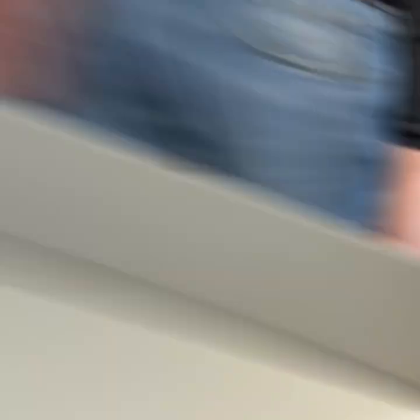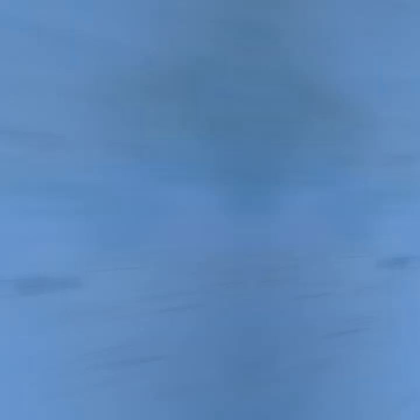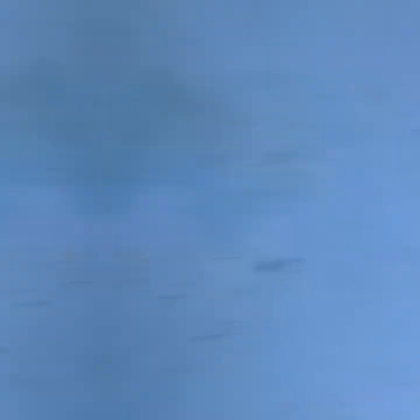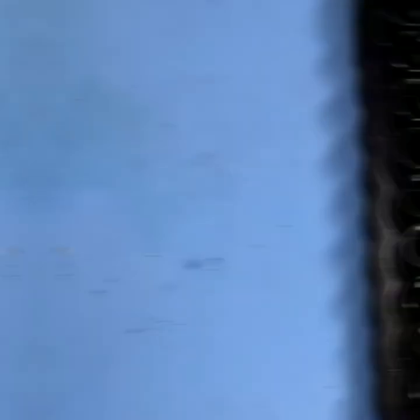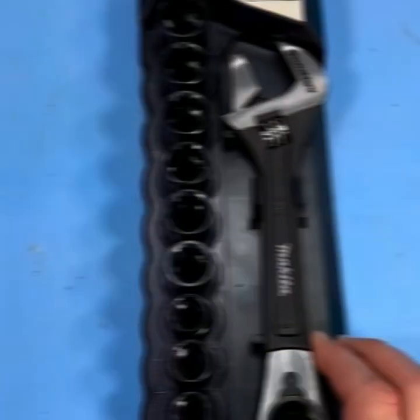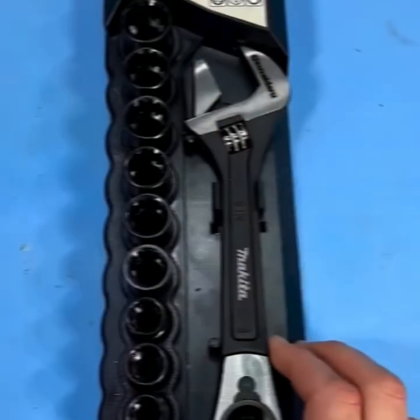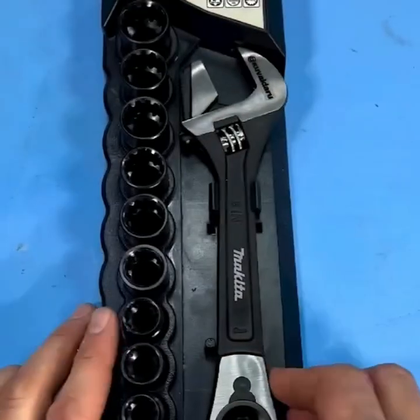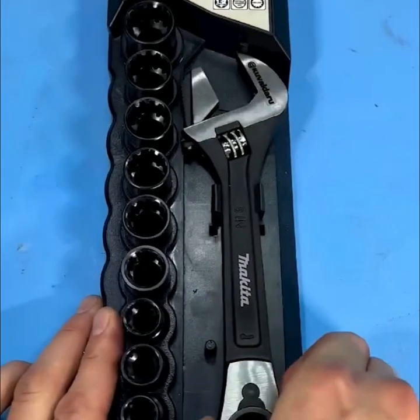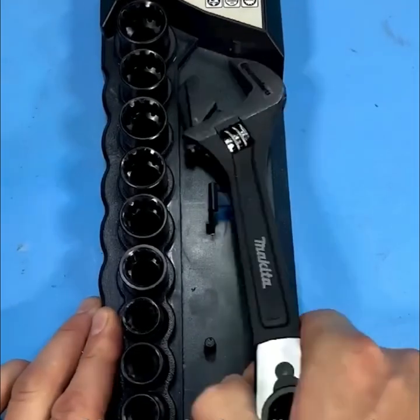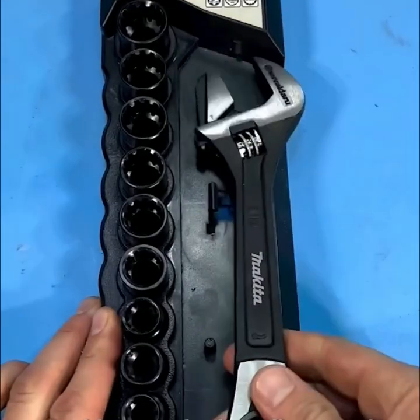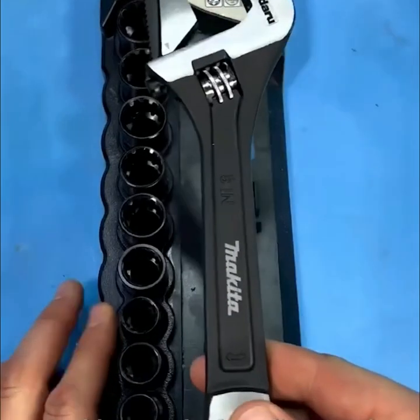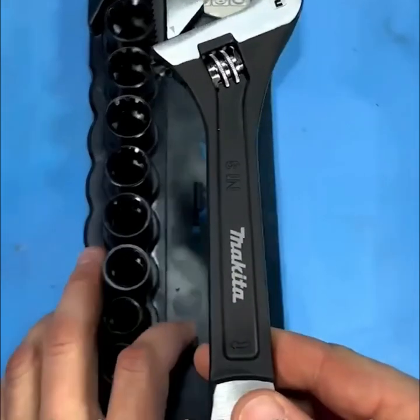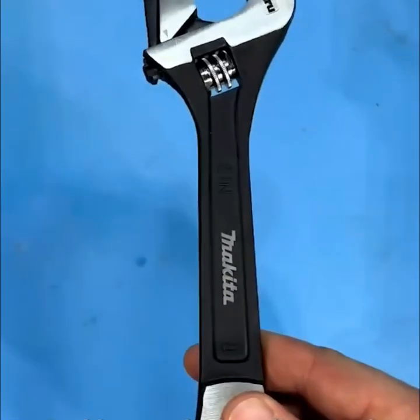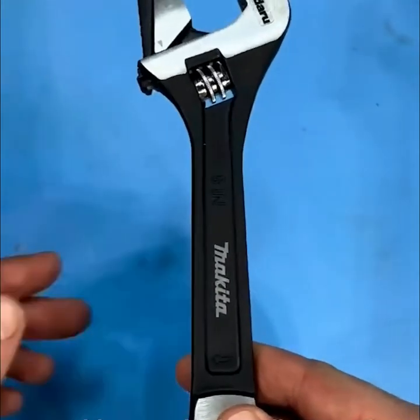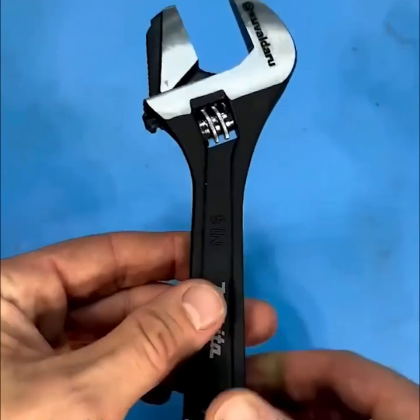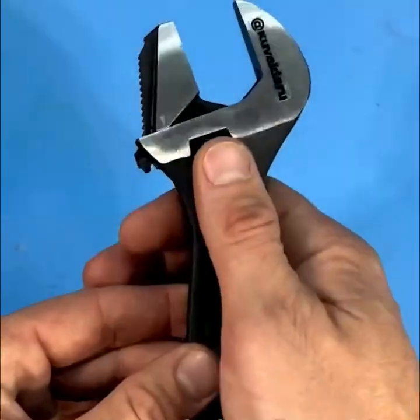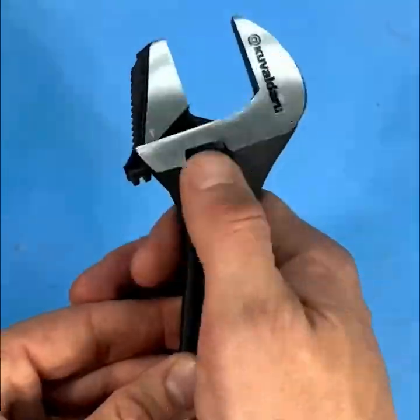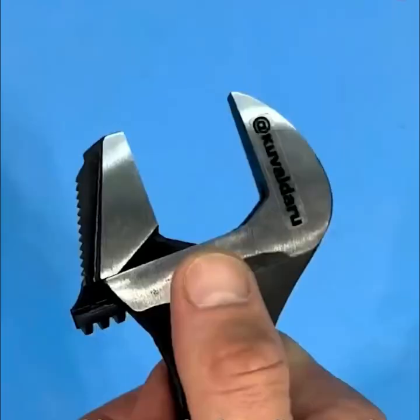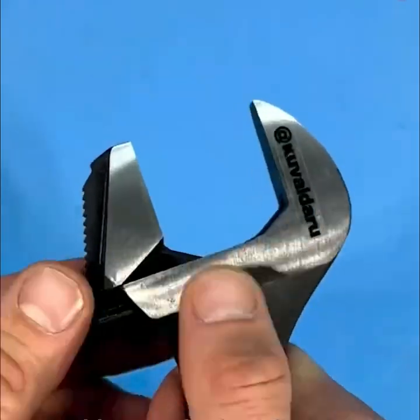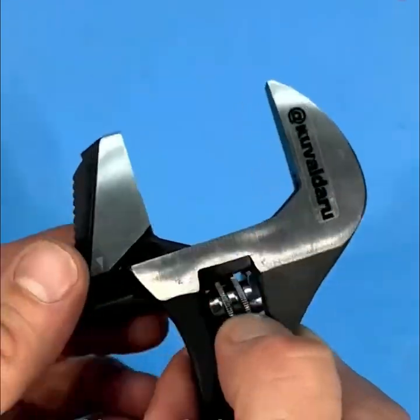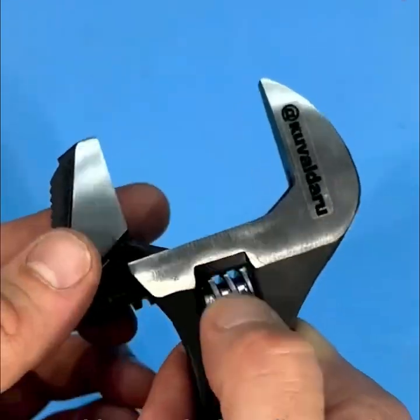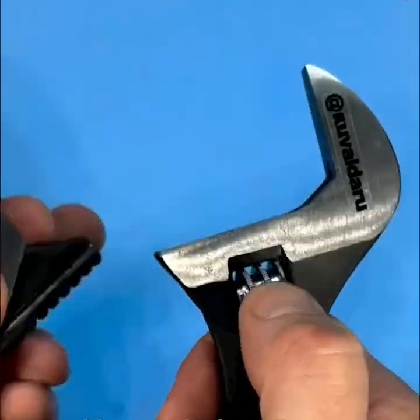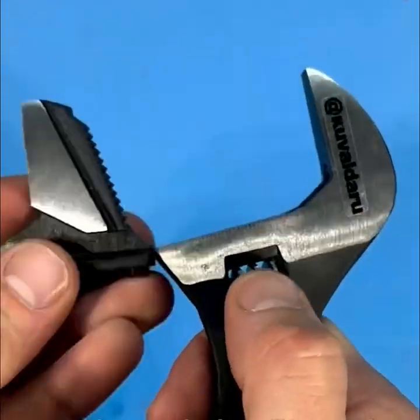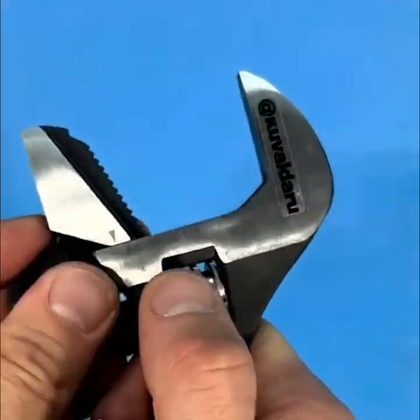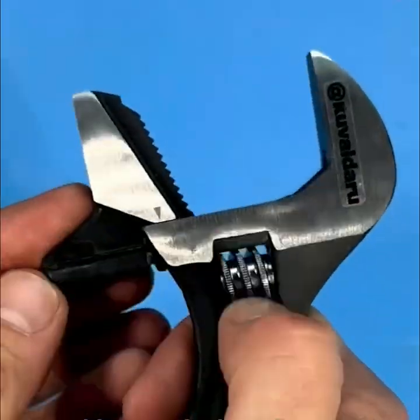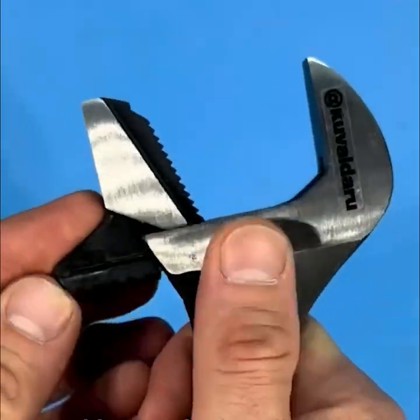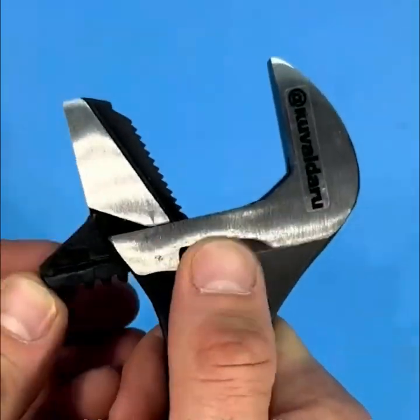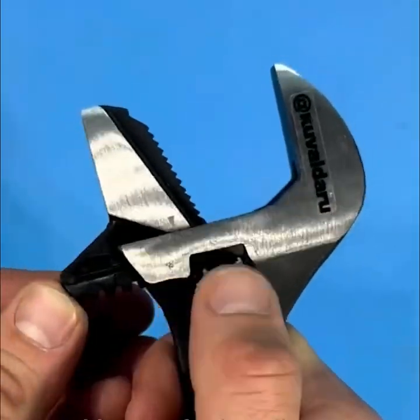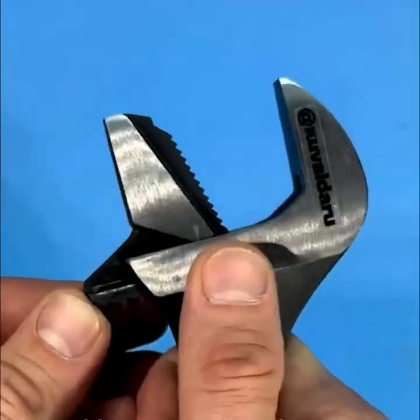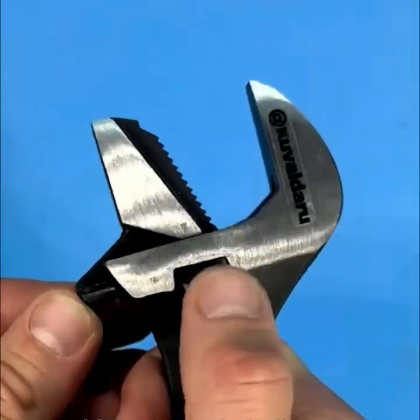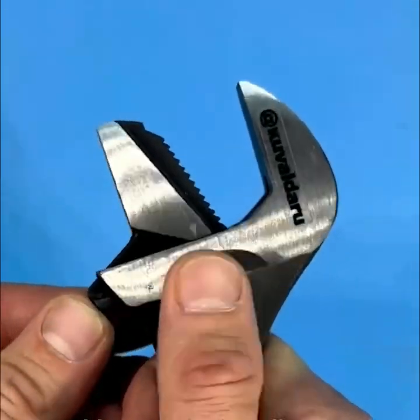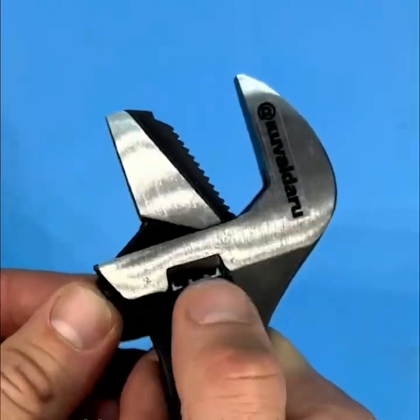A wide capacity jaw allows each tool to work with more fastener sizes.